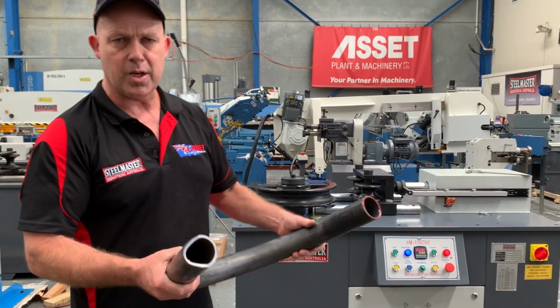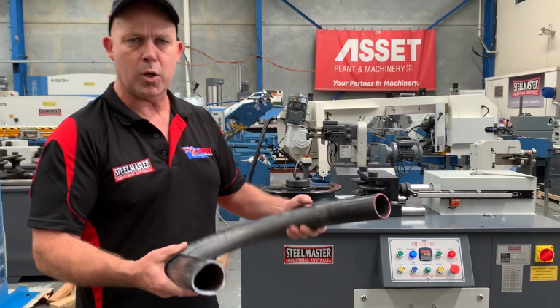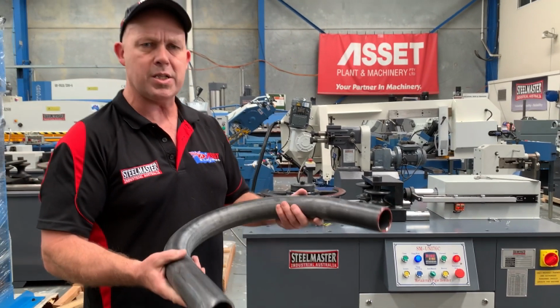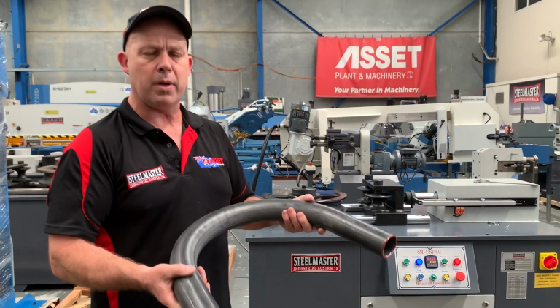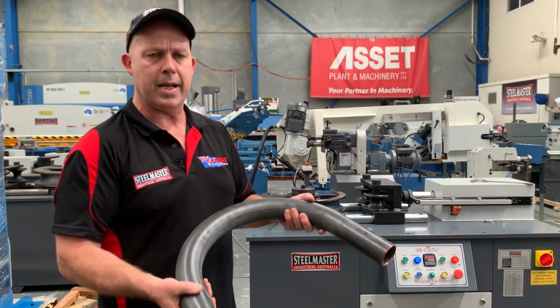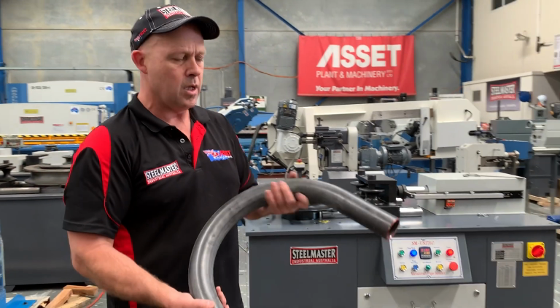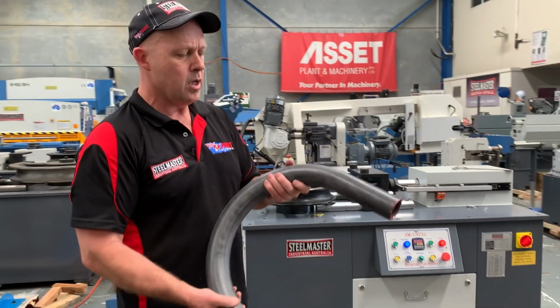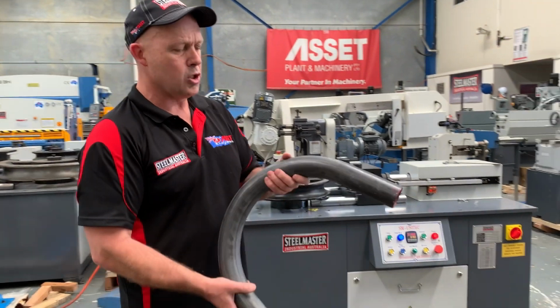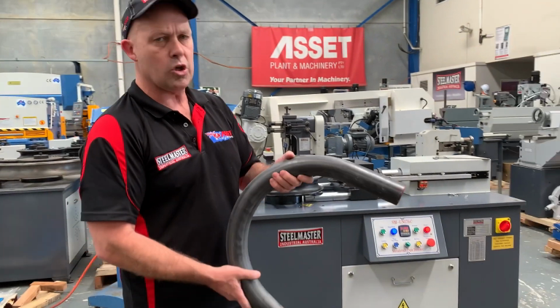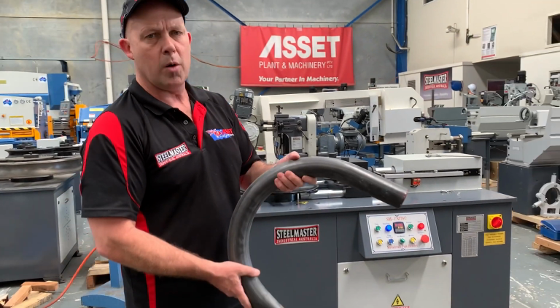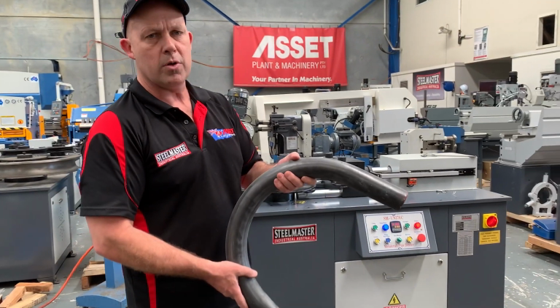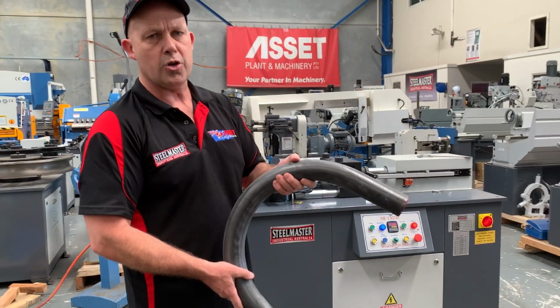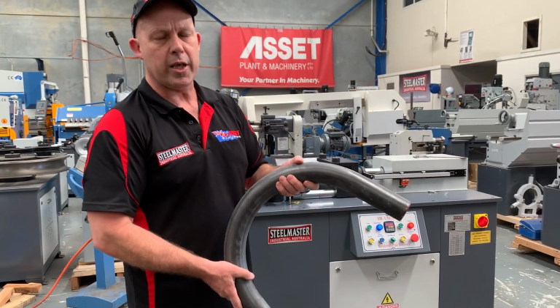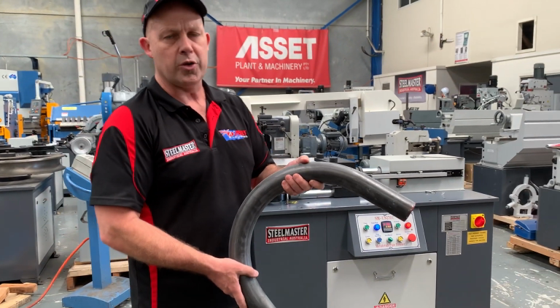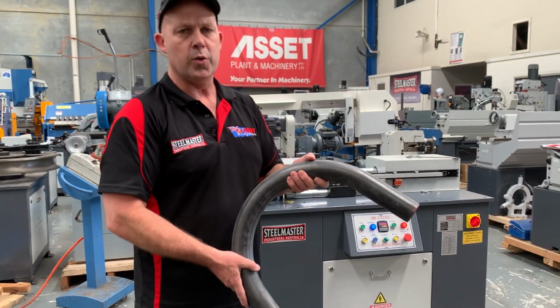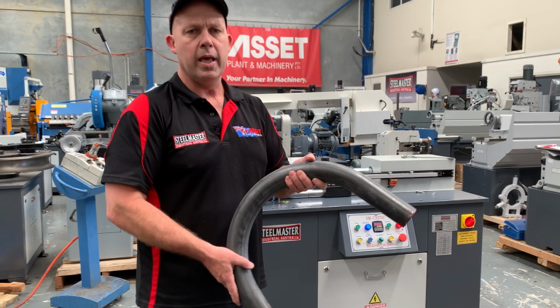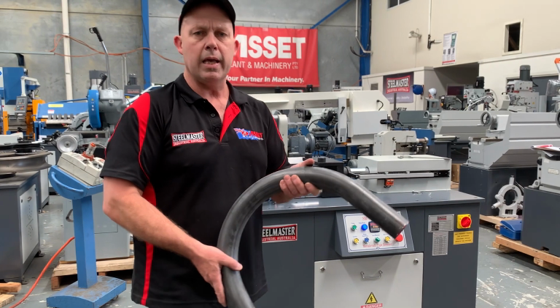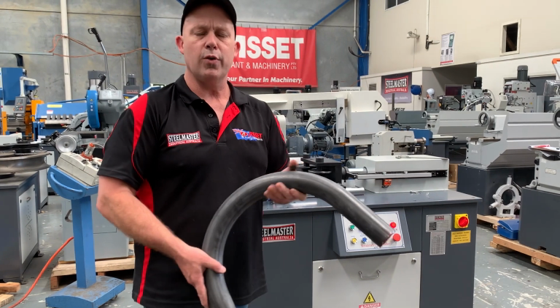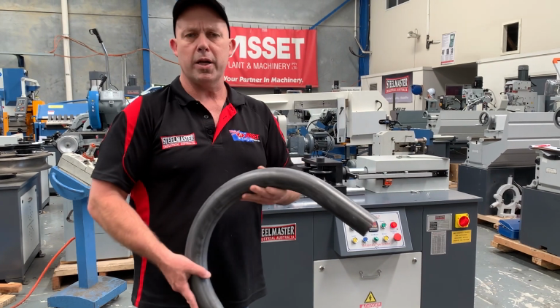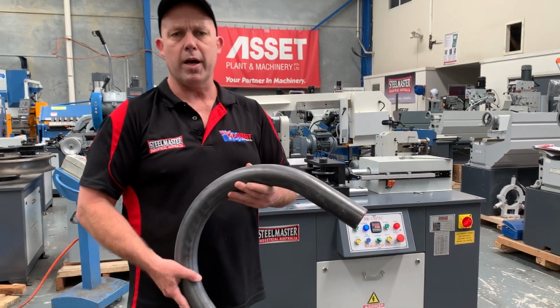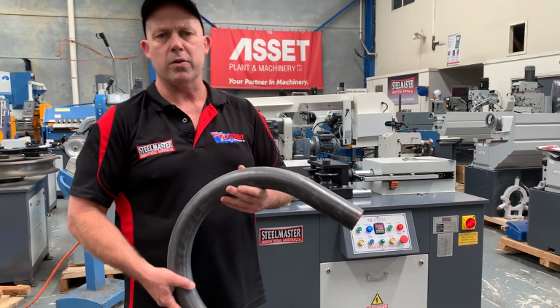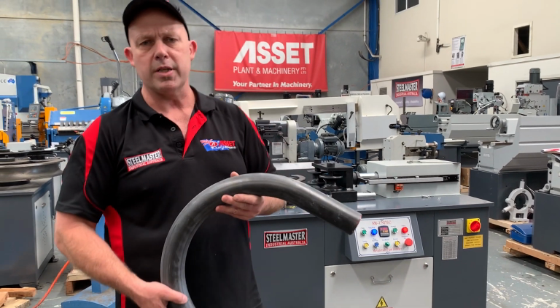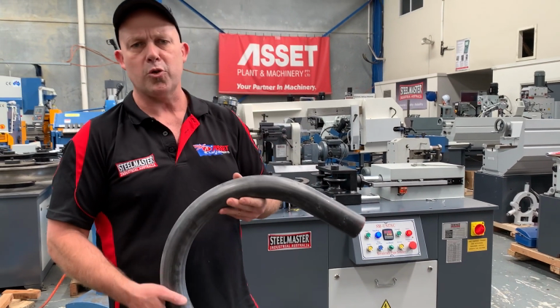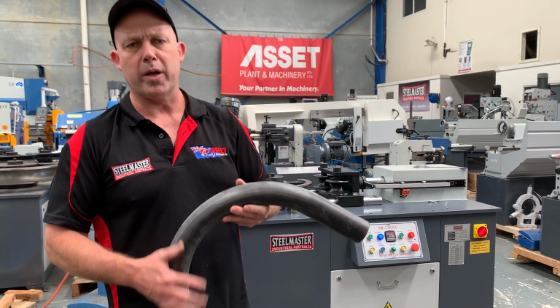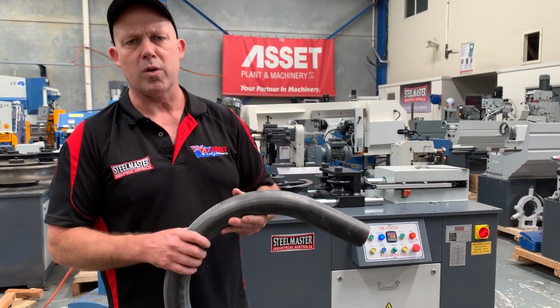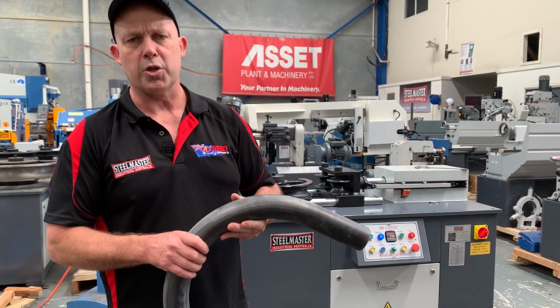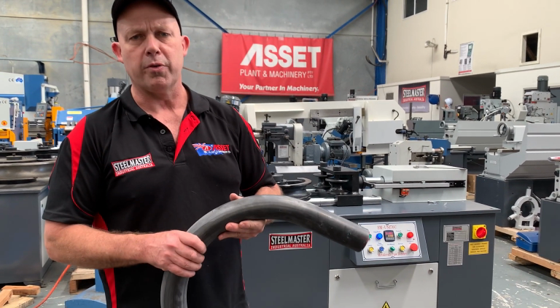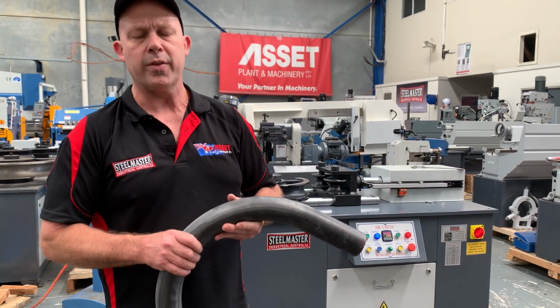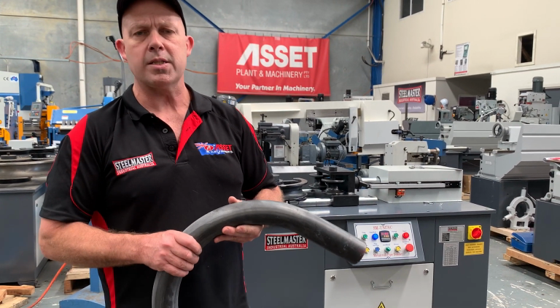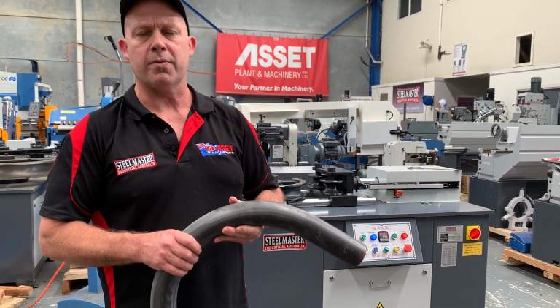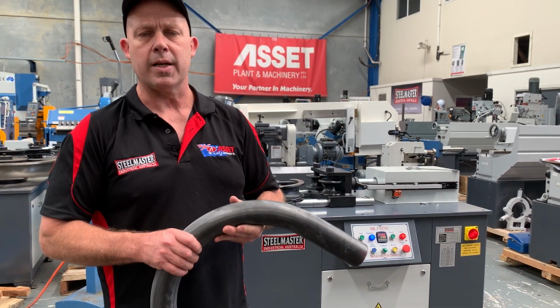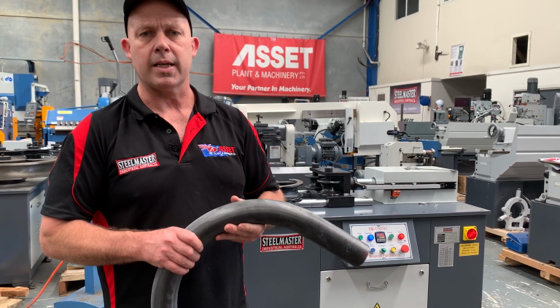Jump on to assetplant.com.au and find our range of industrial metalwork machinery. Thanks and have a great day.